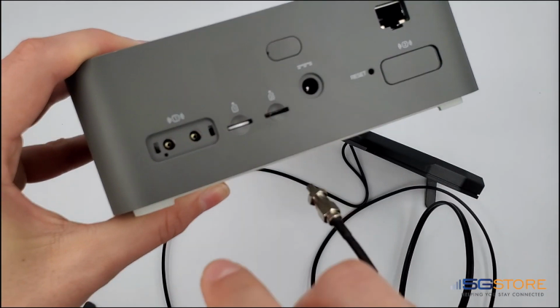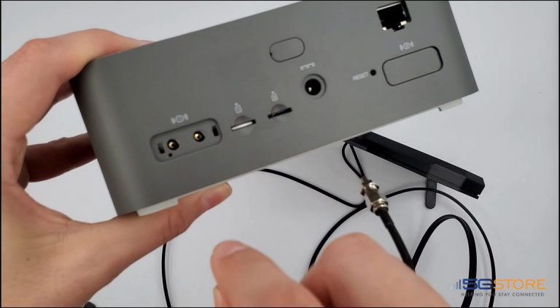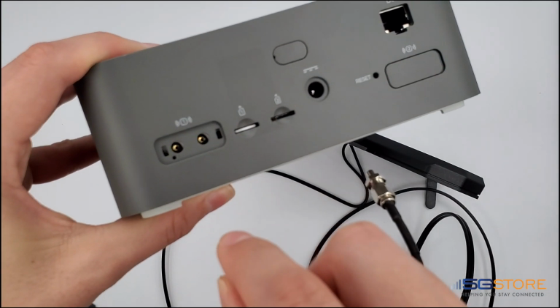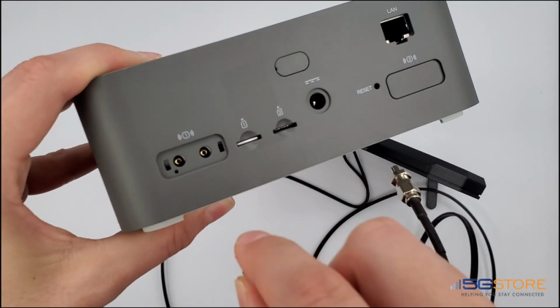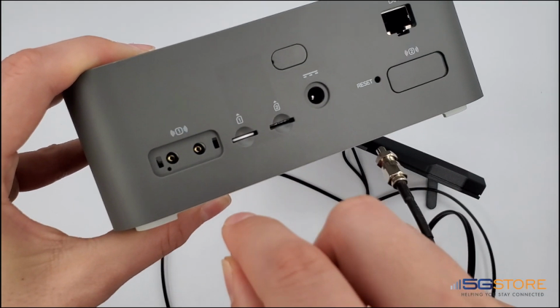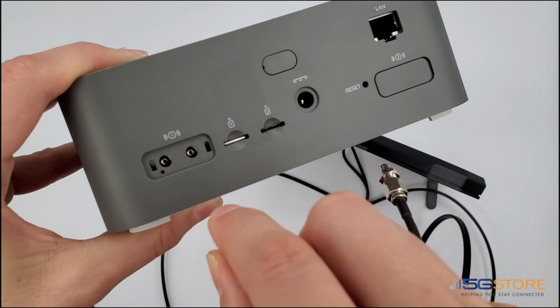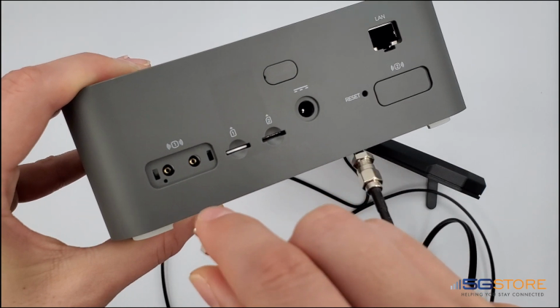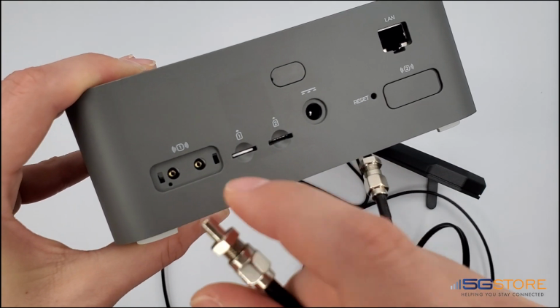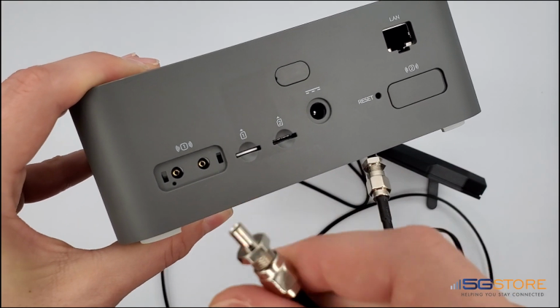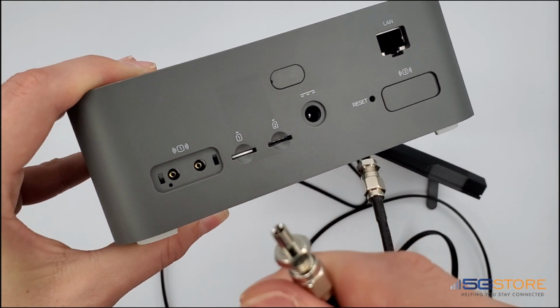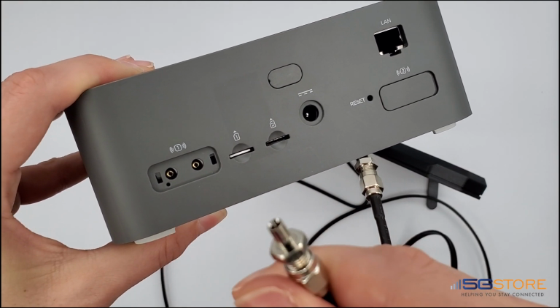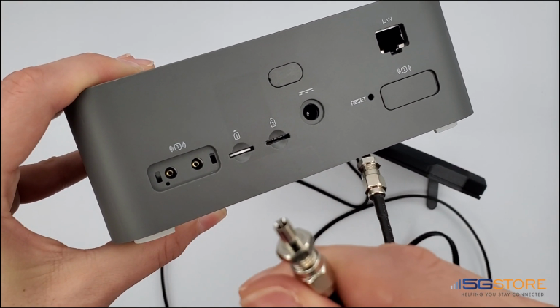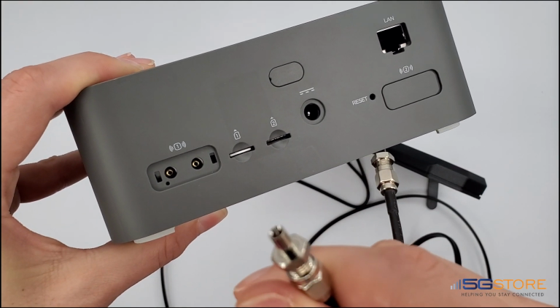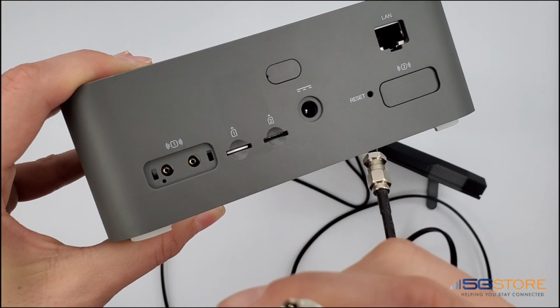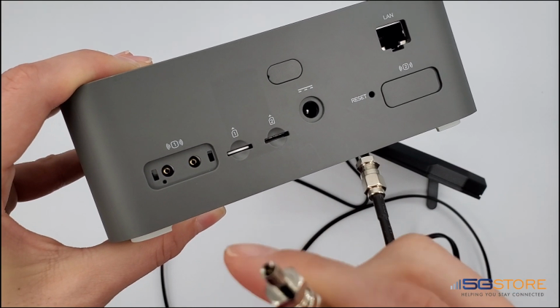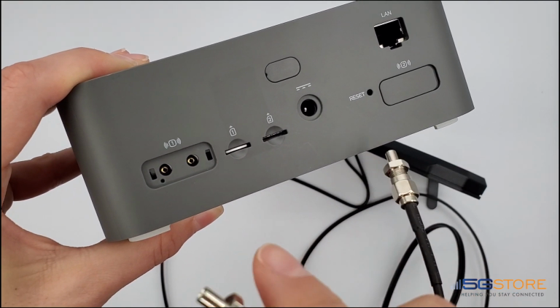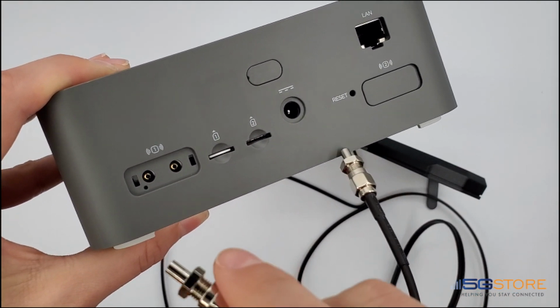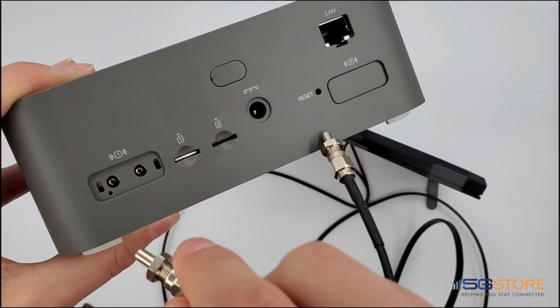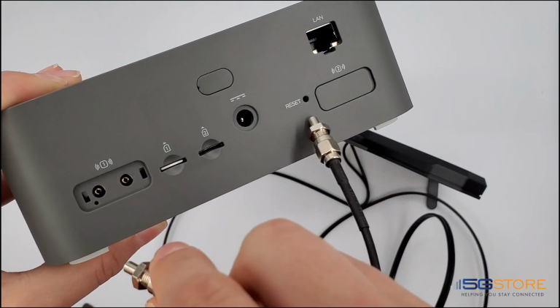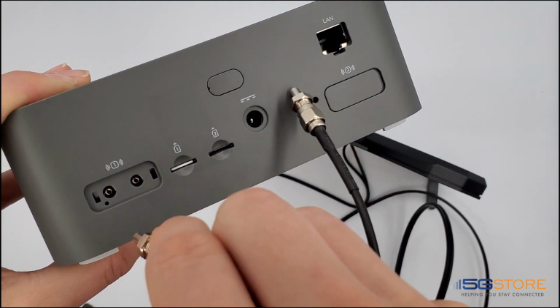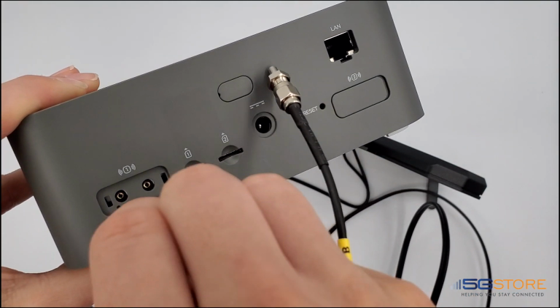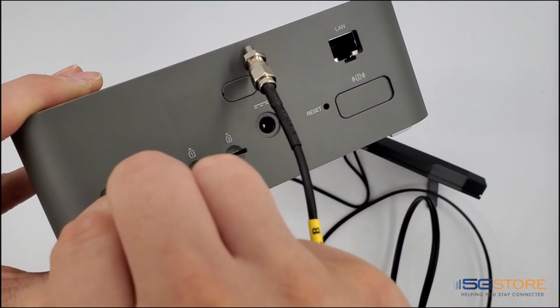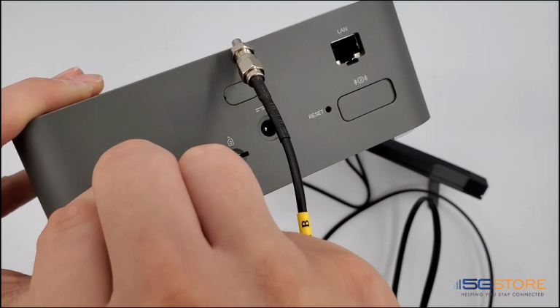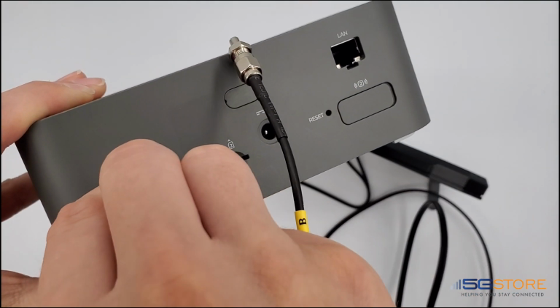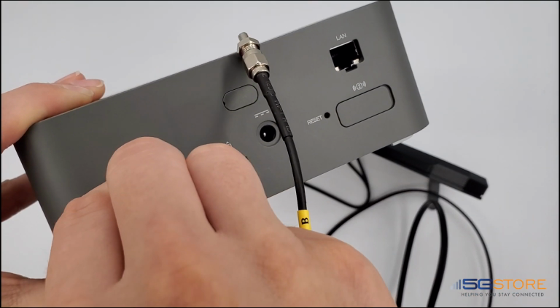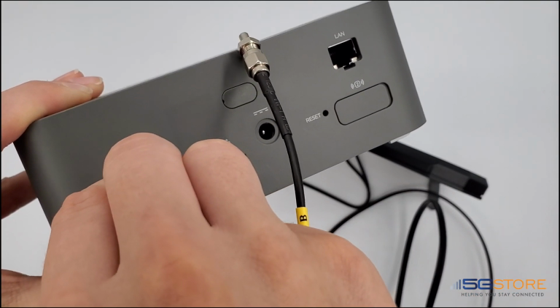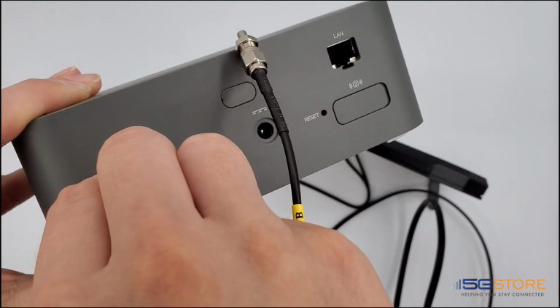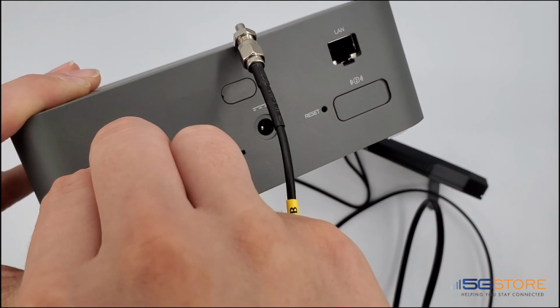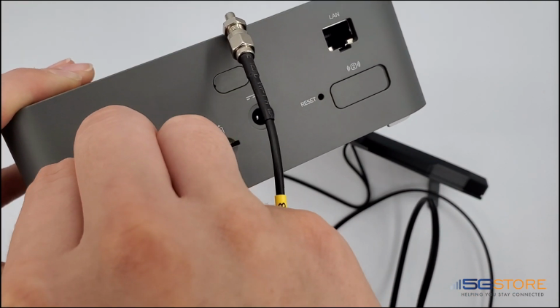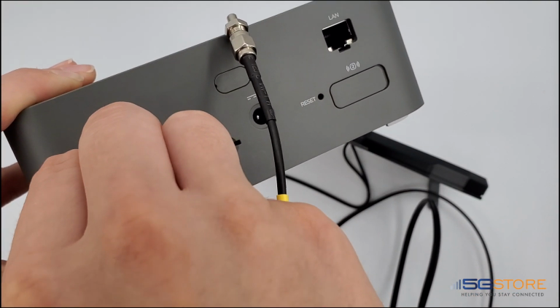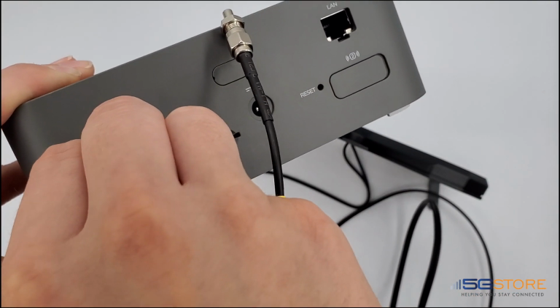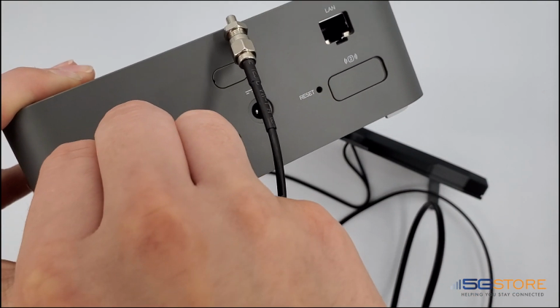TS9 connections do not have any threads, so they simply snap into place. Use light to medium pressure as you push them in.